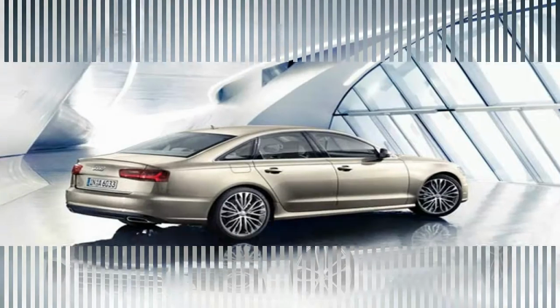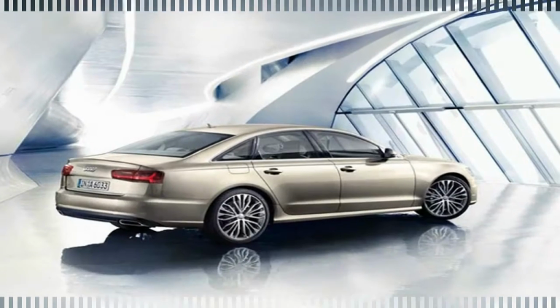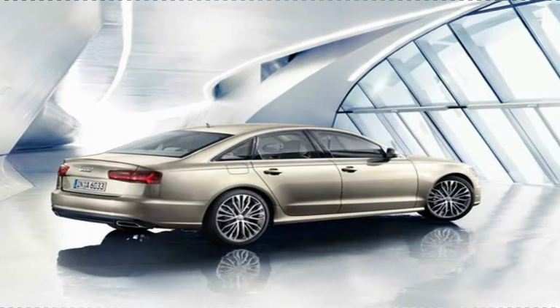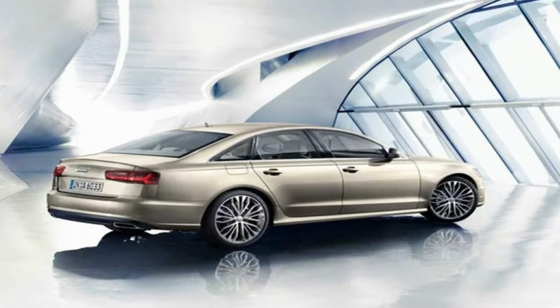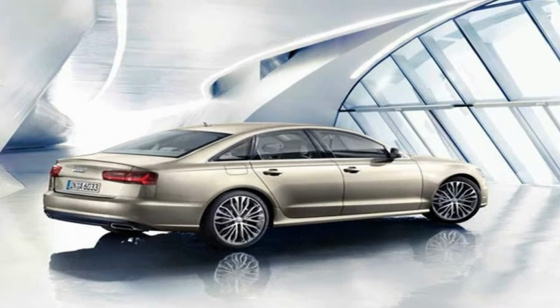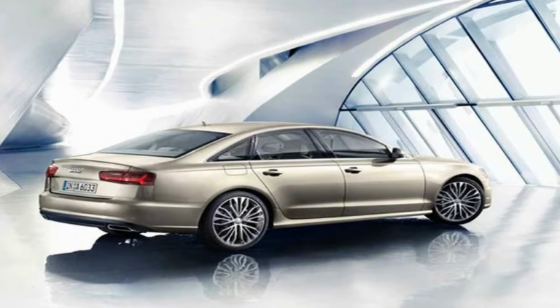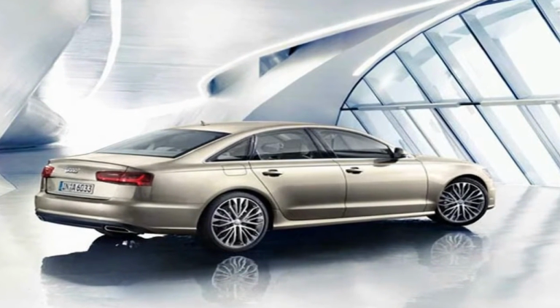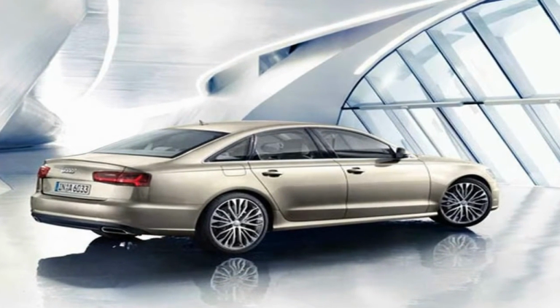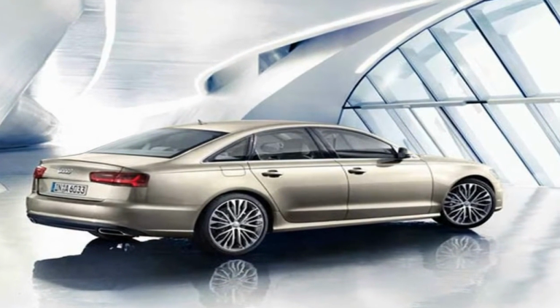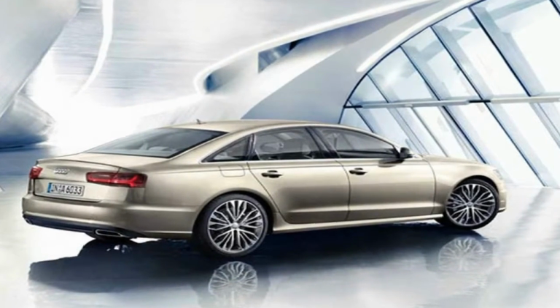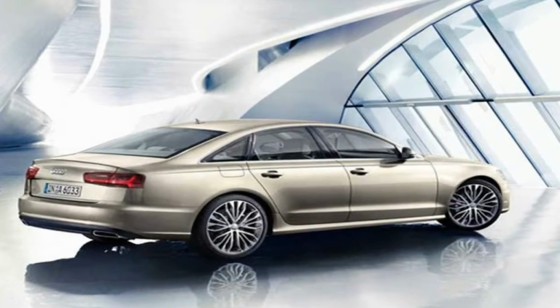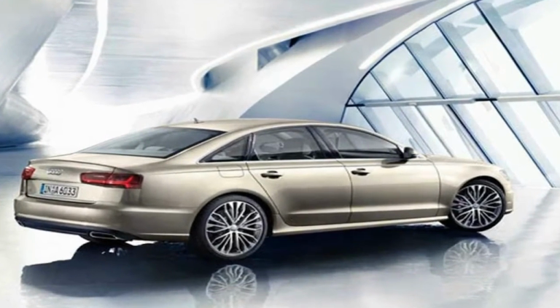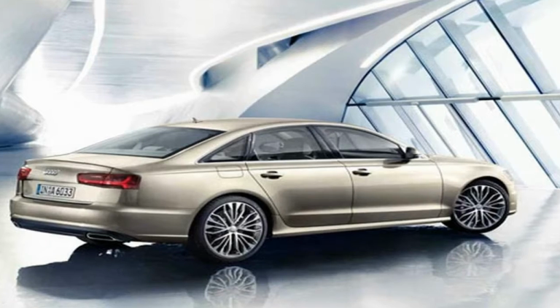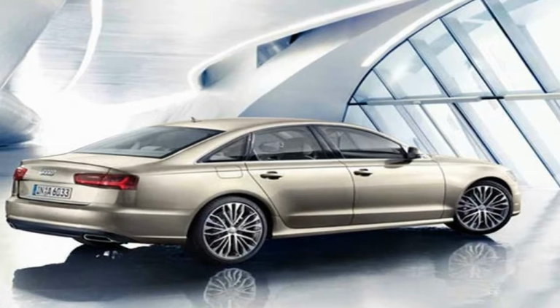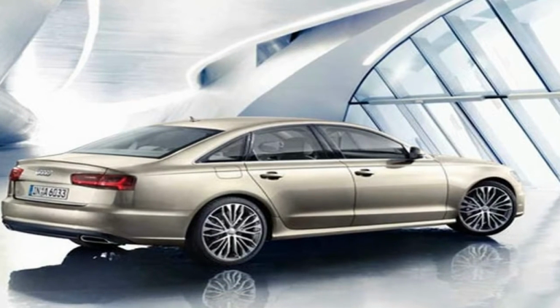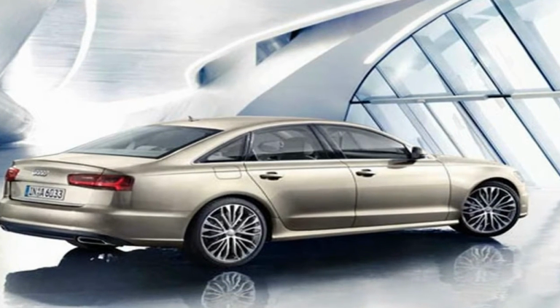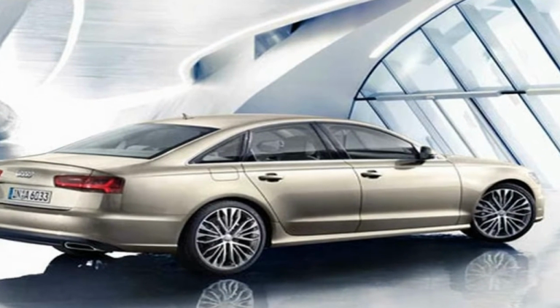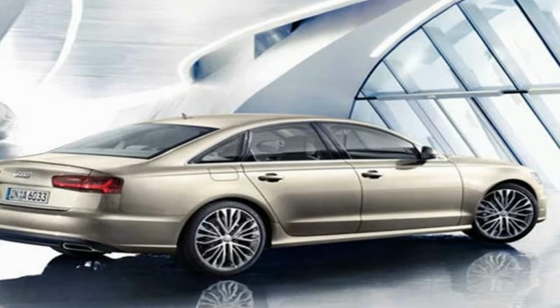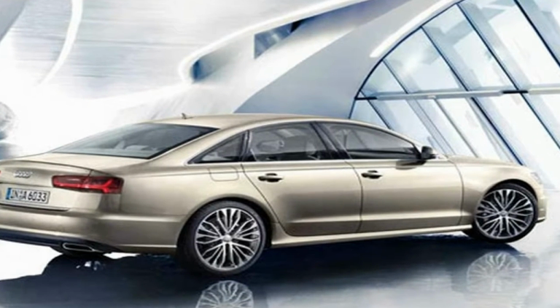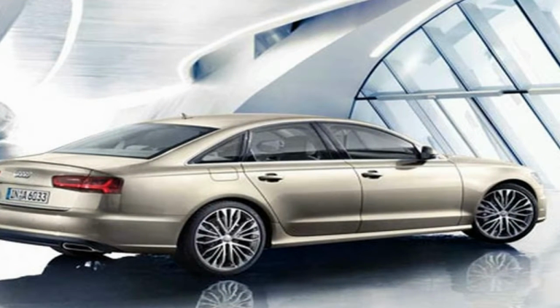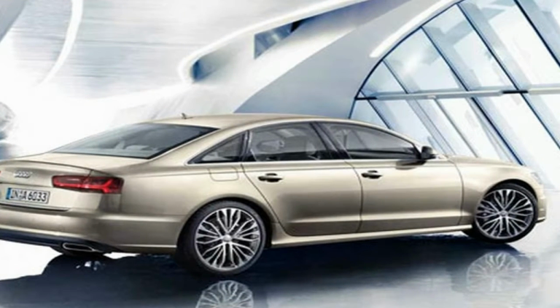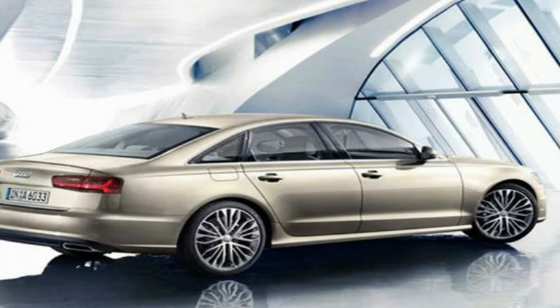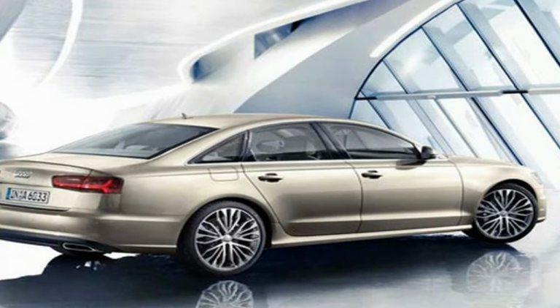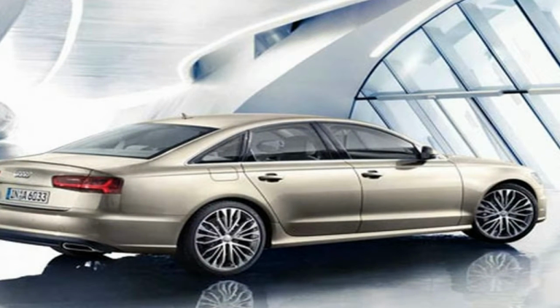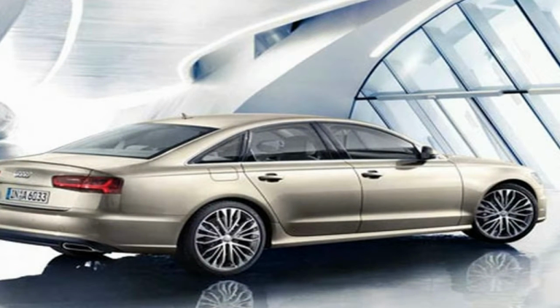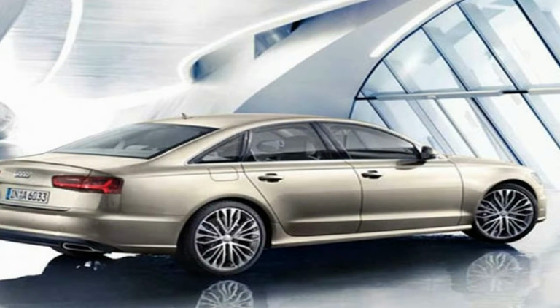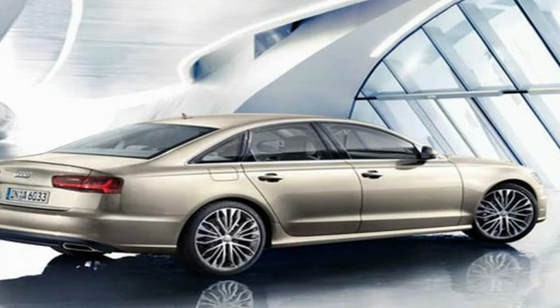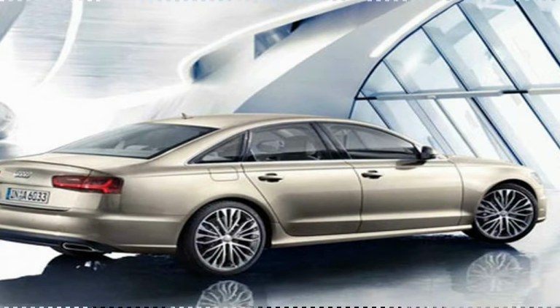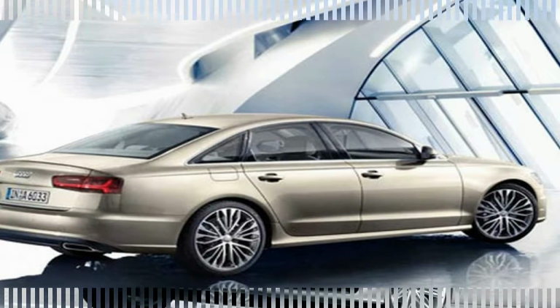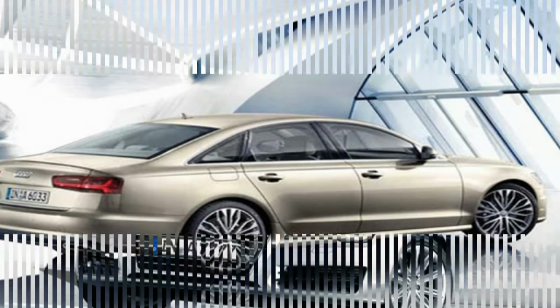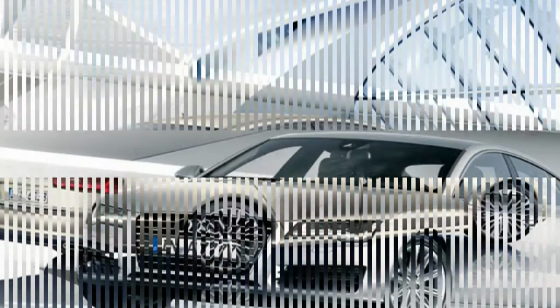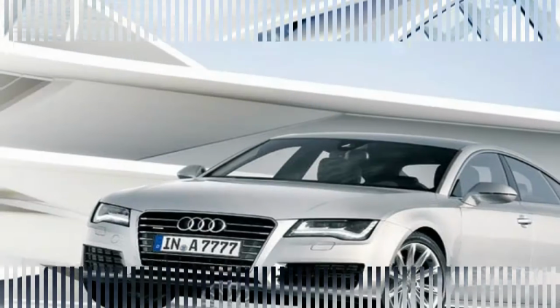The Mercedes-Benz S-Class is the automaker's flagship lineup that consists of the largest and most expensive models that Mercedes produces. The S-Class slots above the C-Class and E-Class sedans.